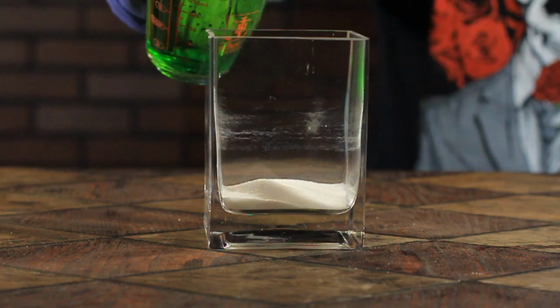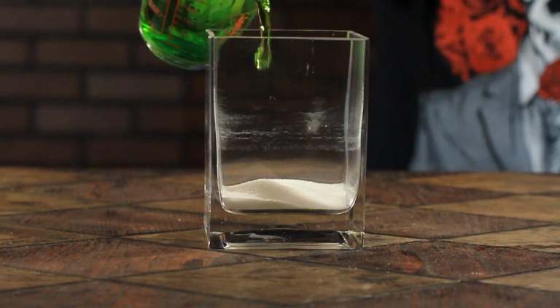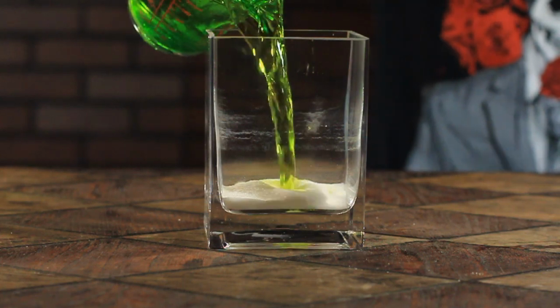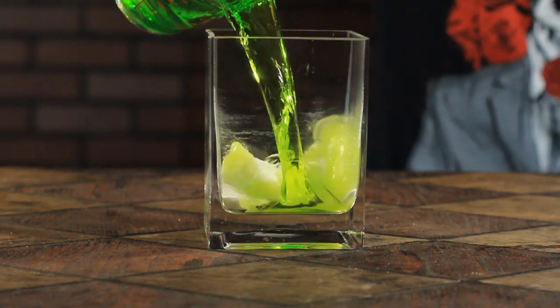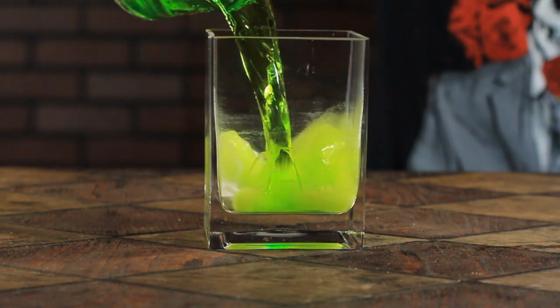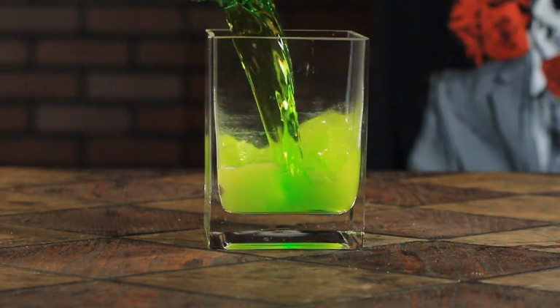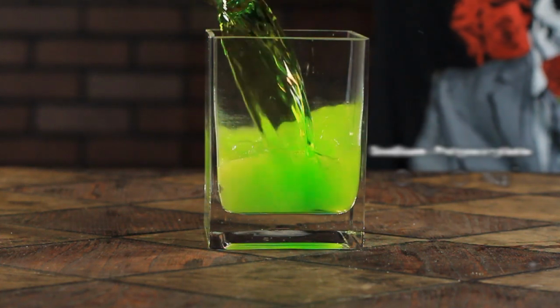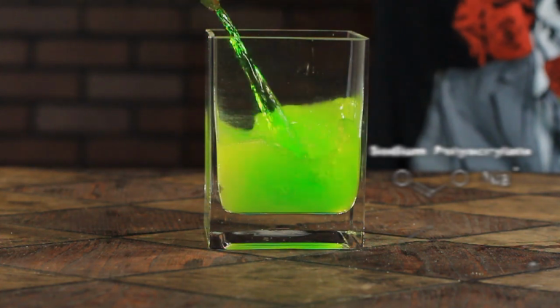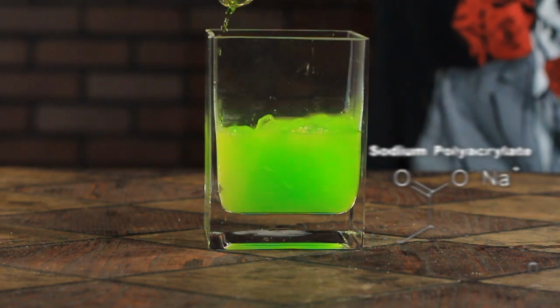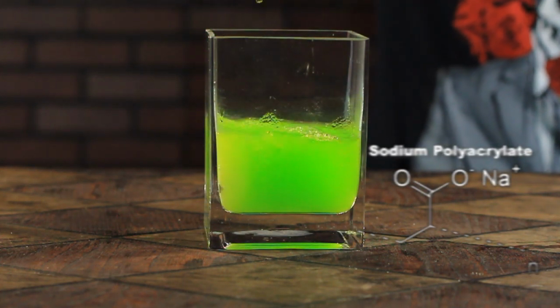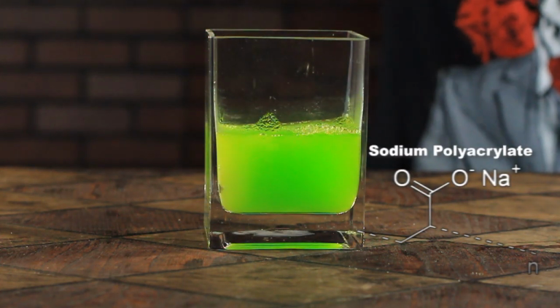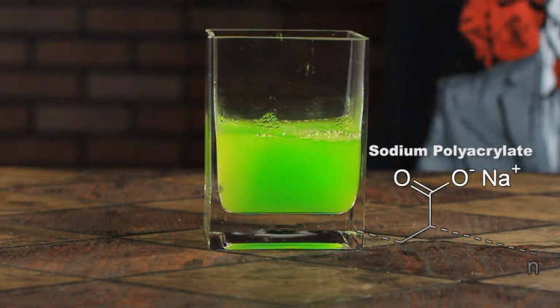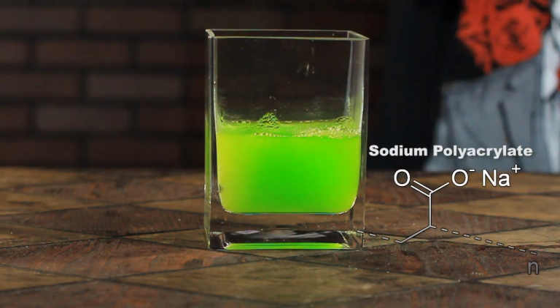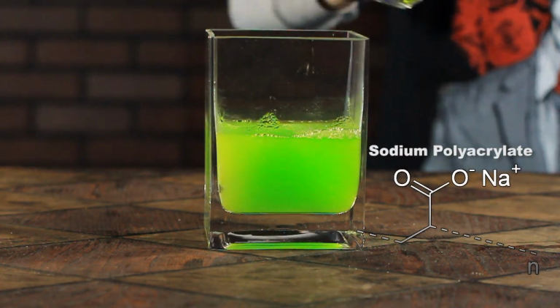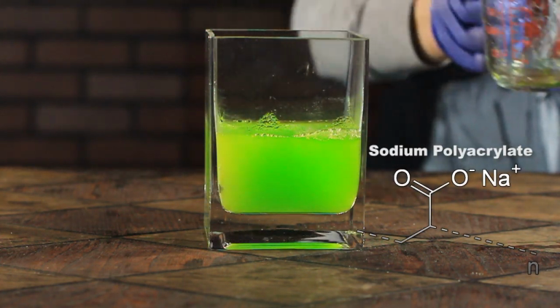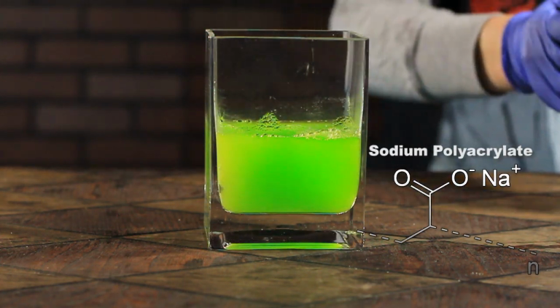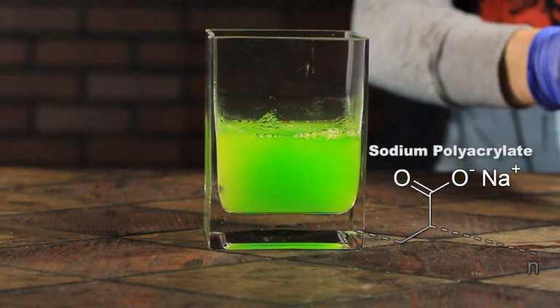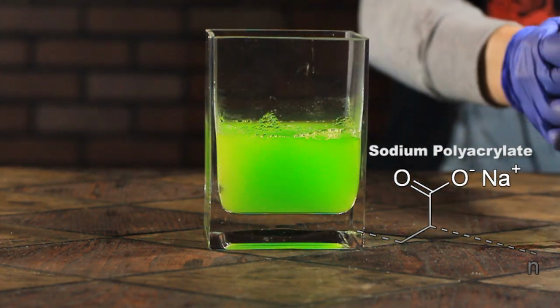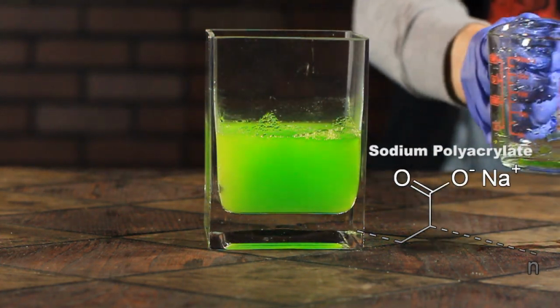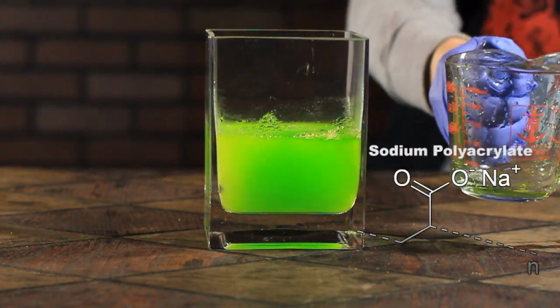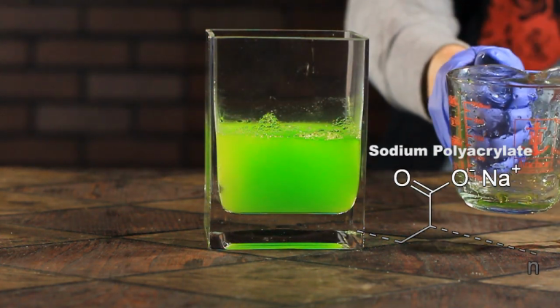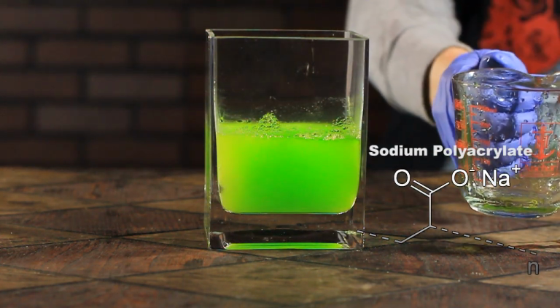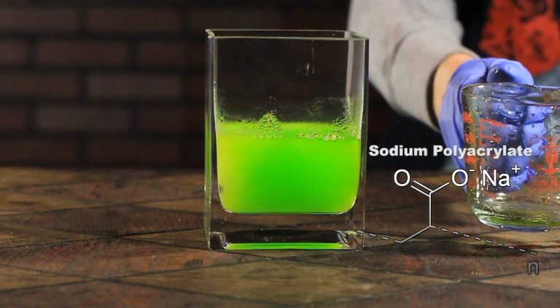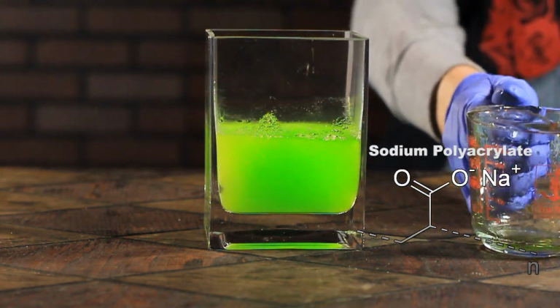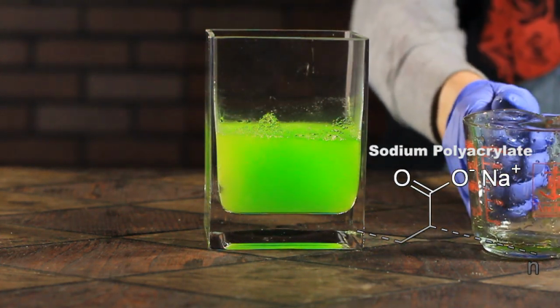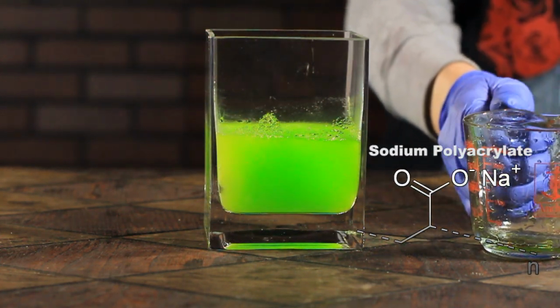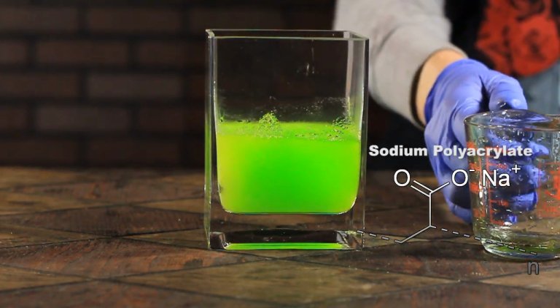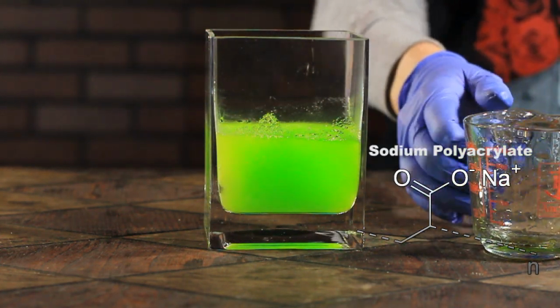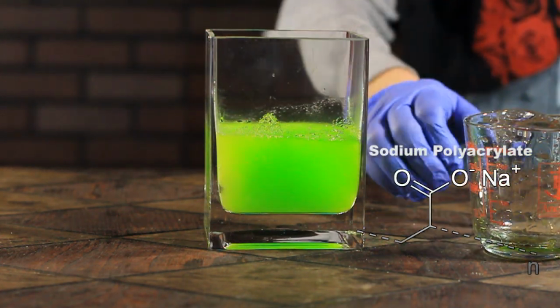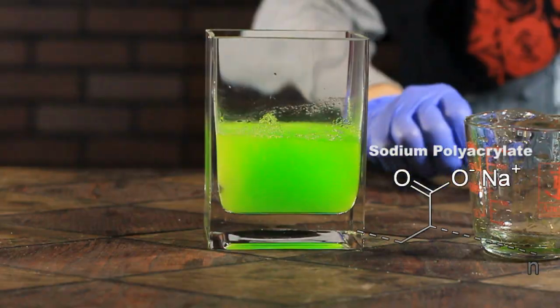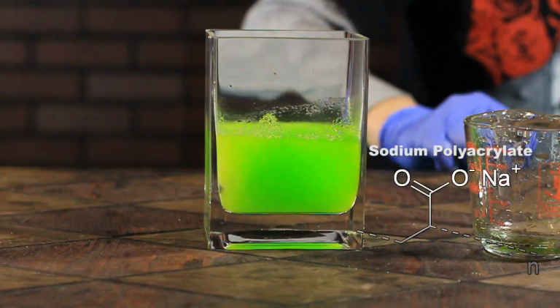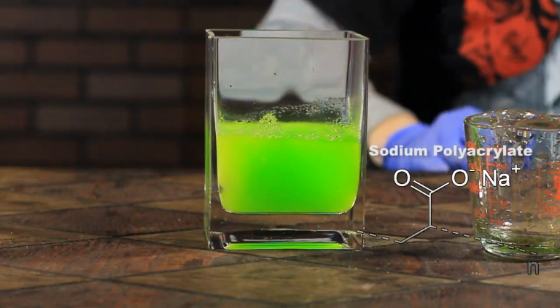This is sodium polyacrylate, an amazing polymer which, when added to water, becomes 300 times its size.